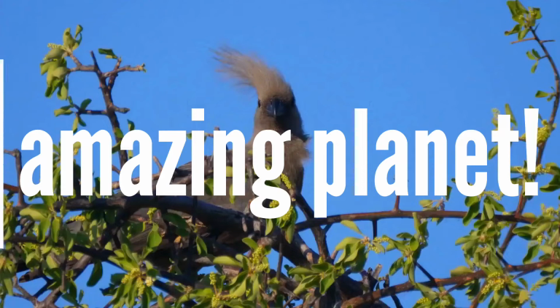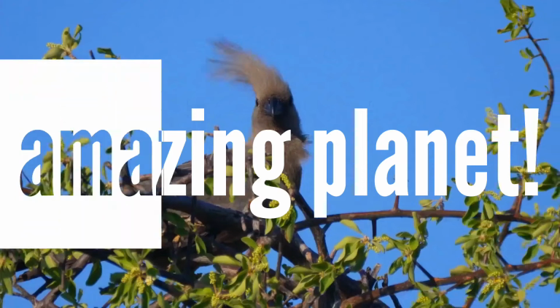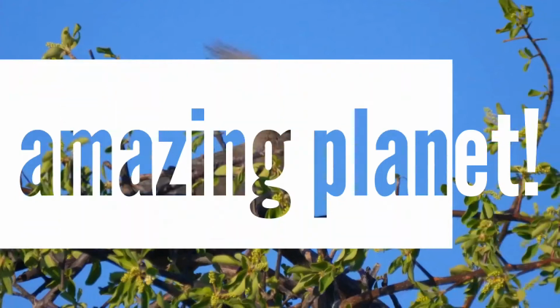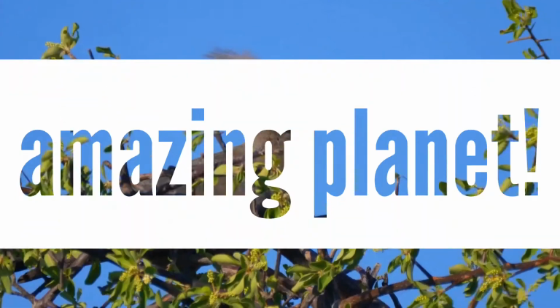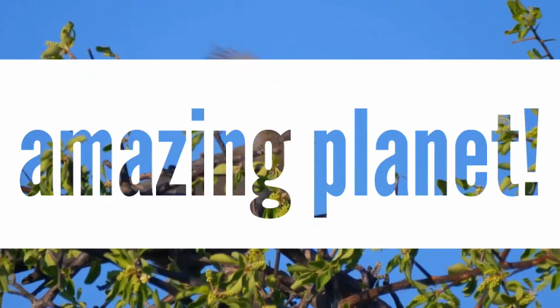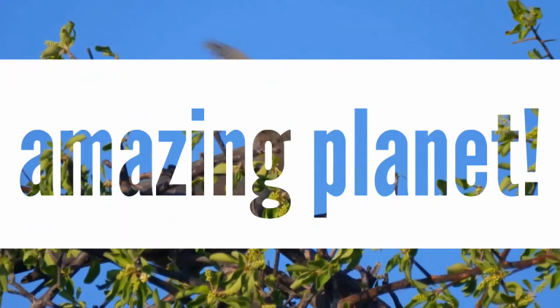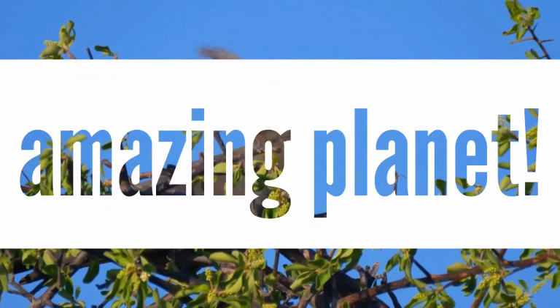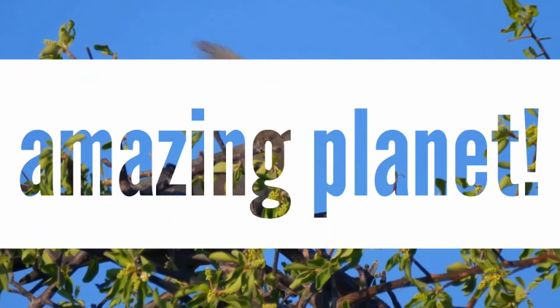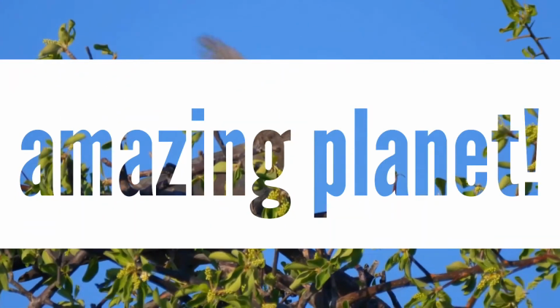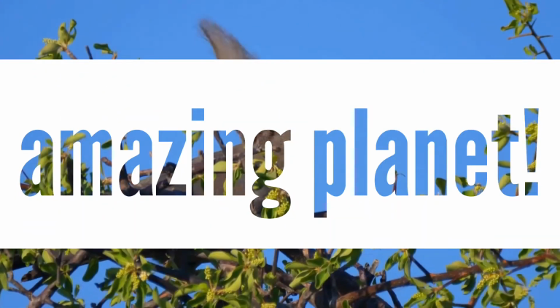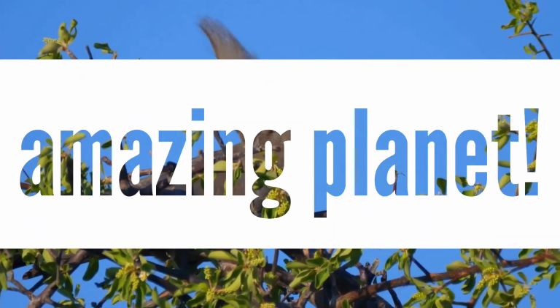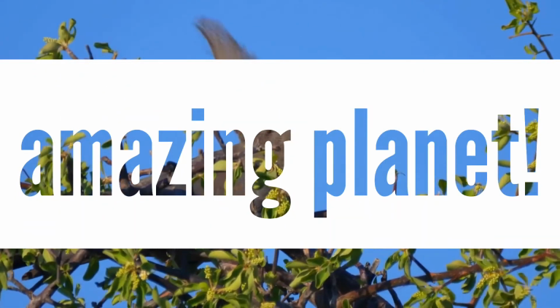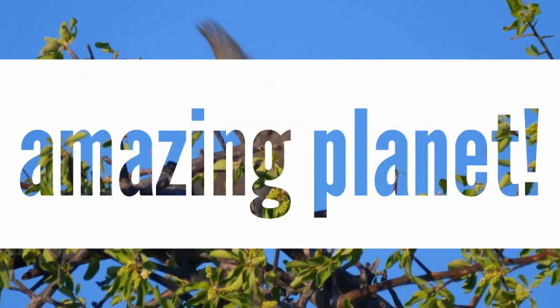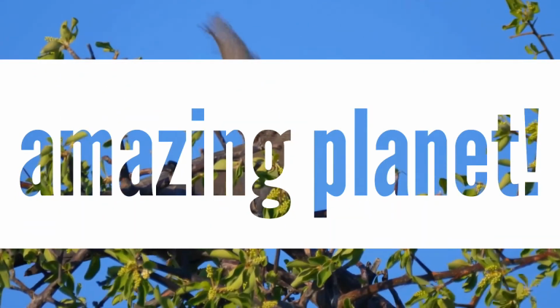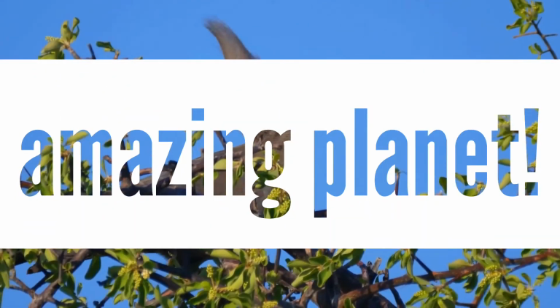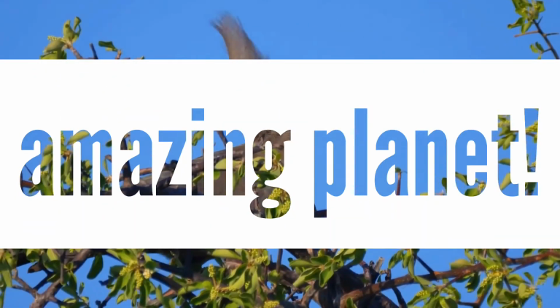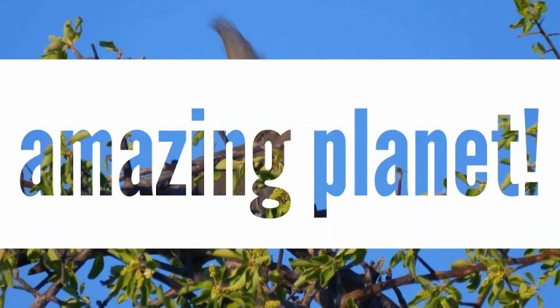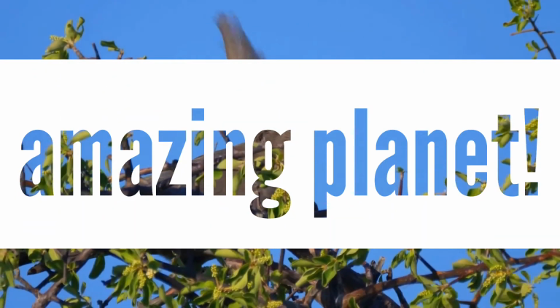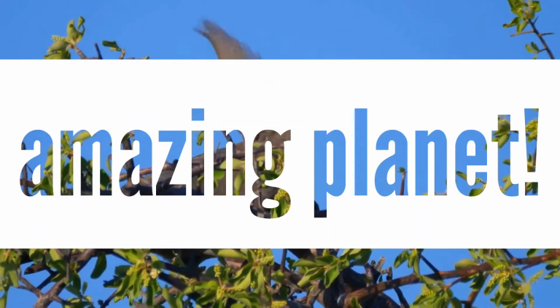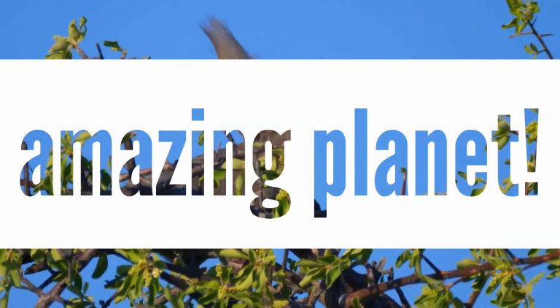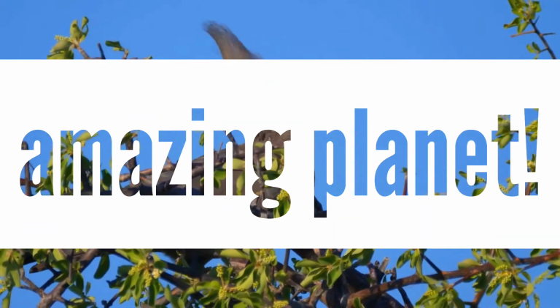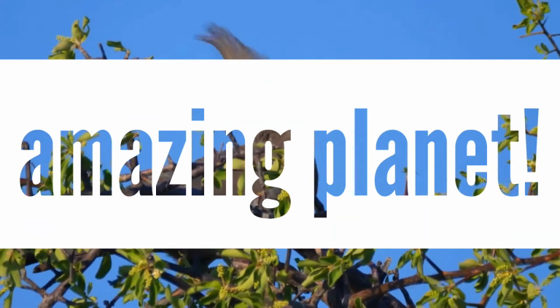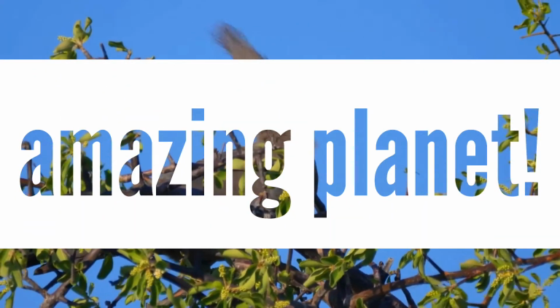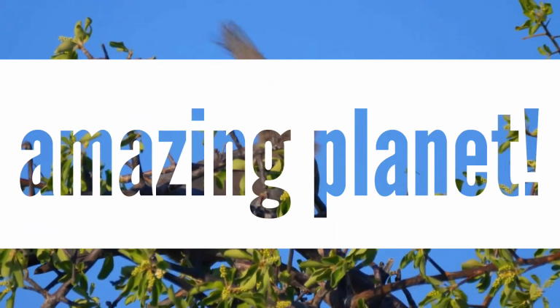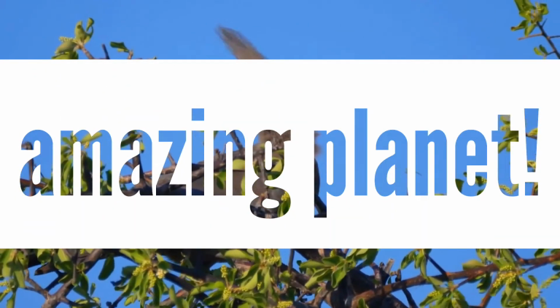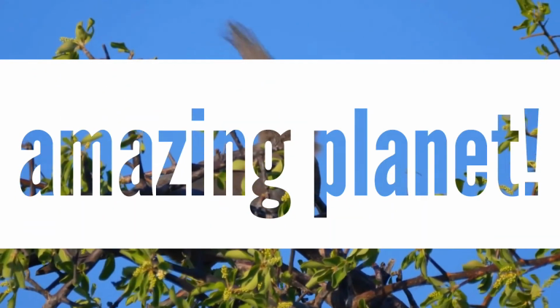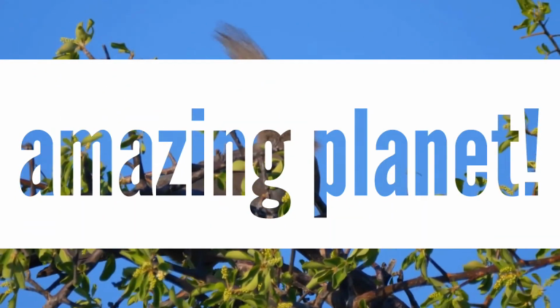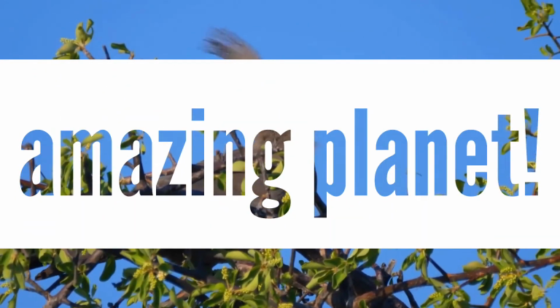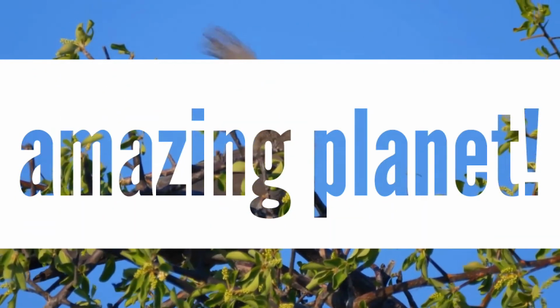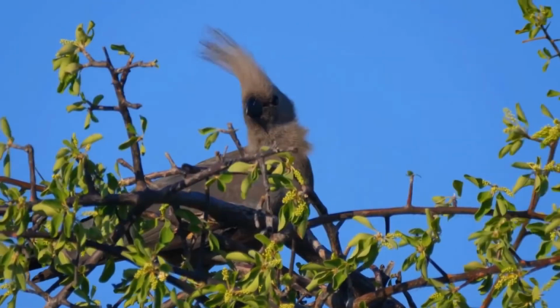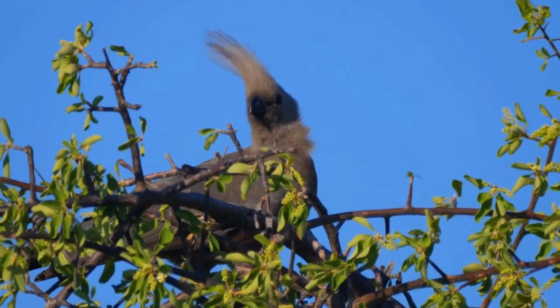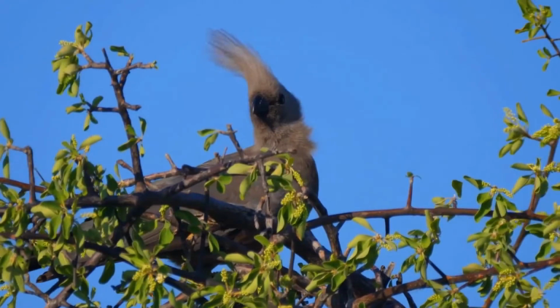Welcome to another episode. Hope you will find time to know more about other animals too.